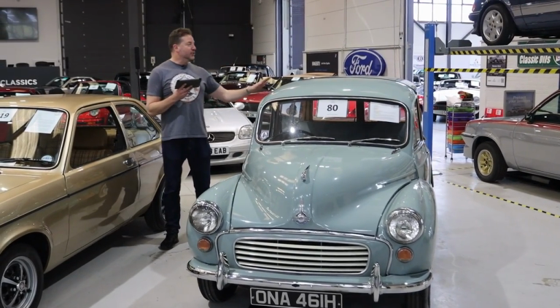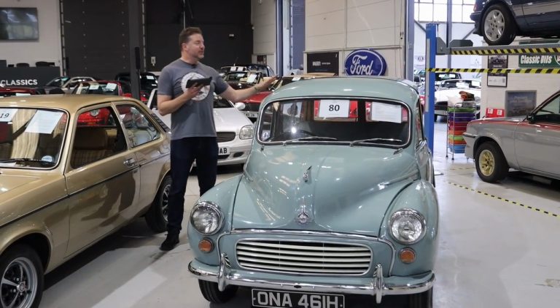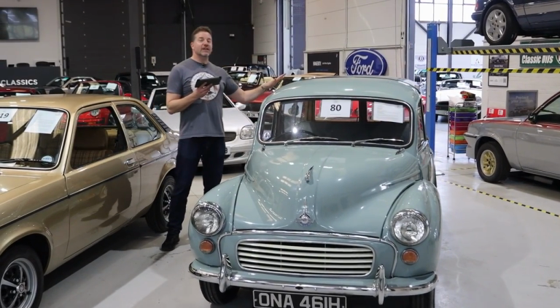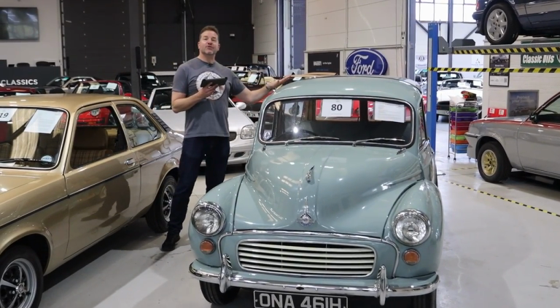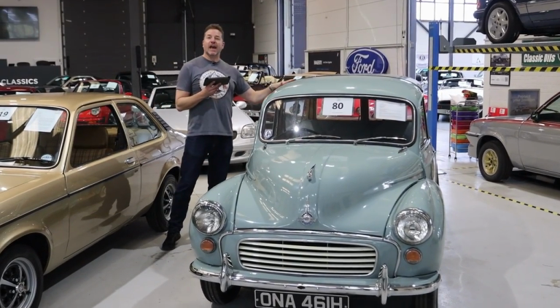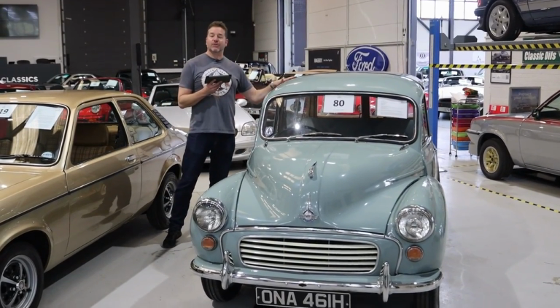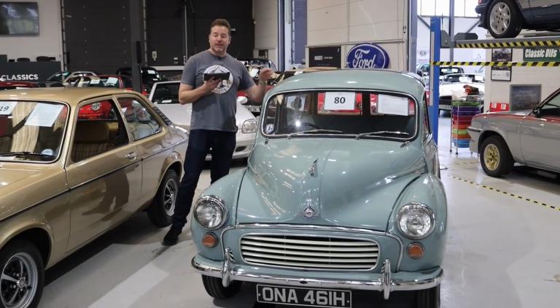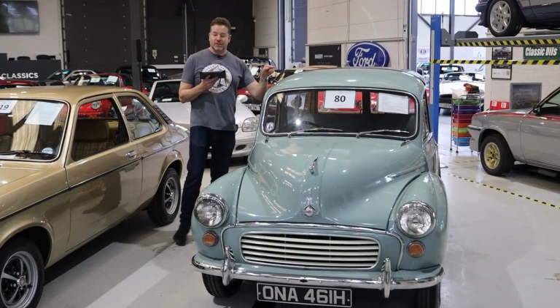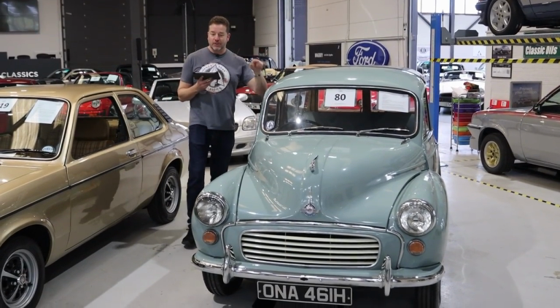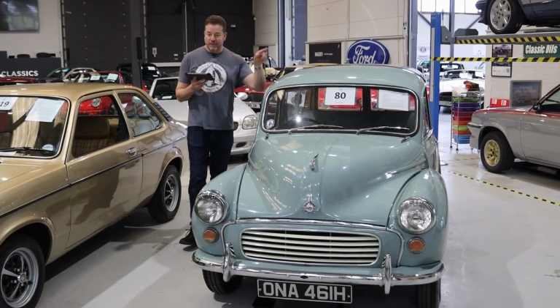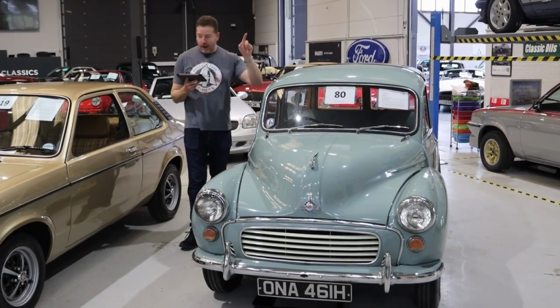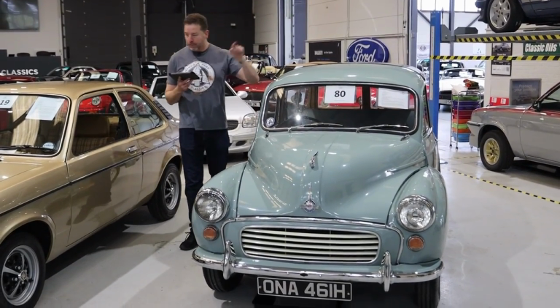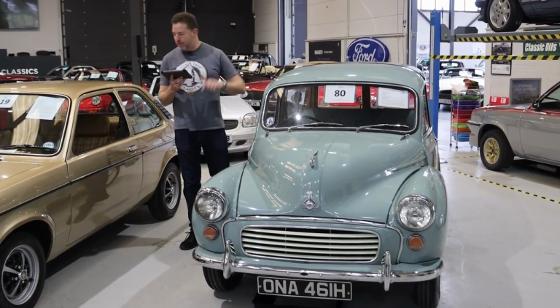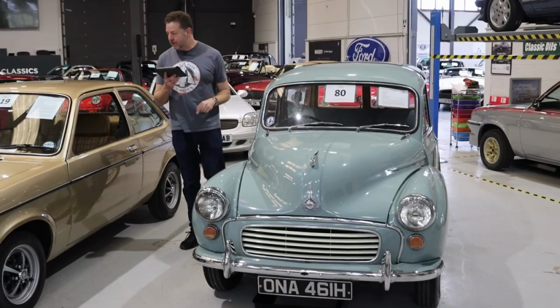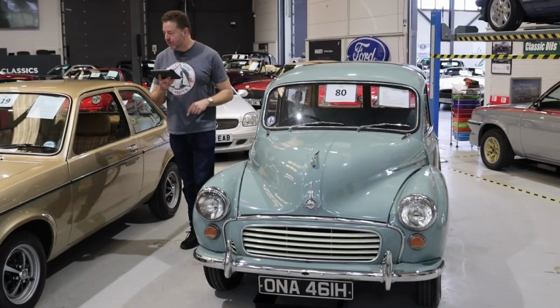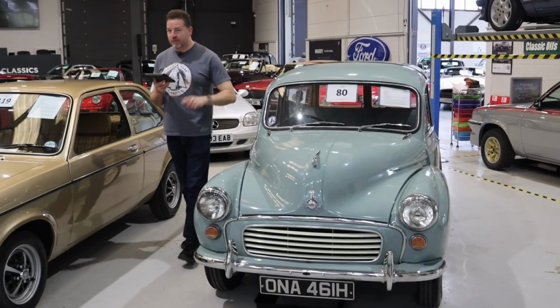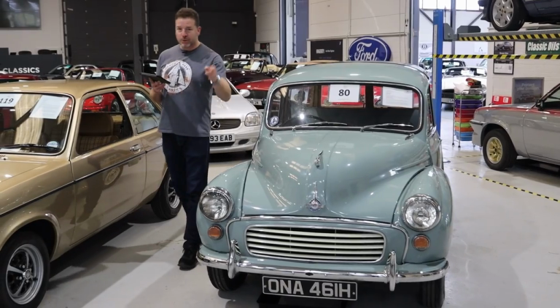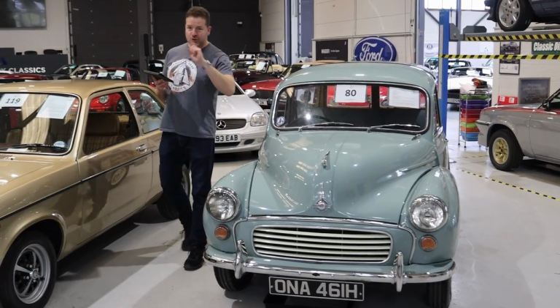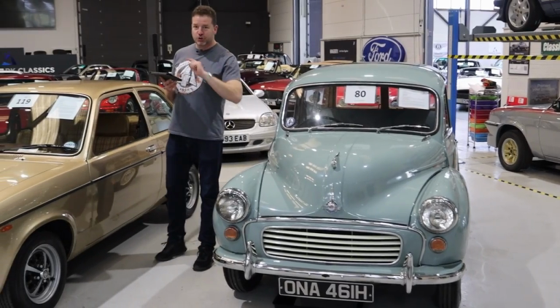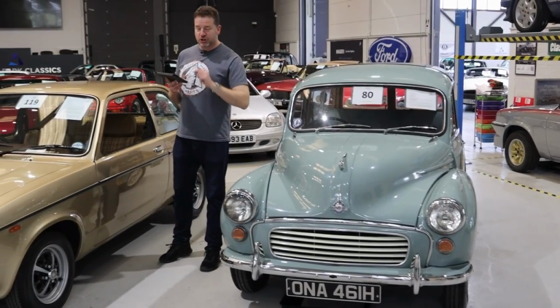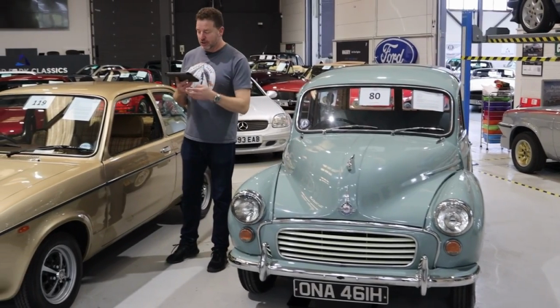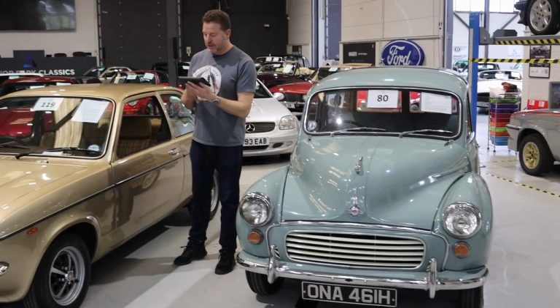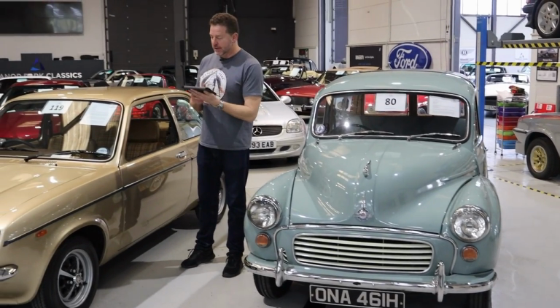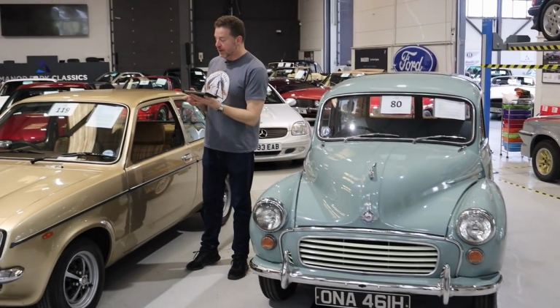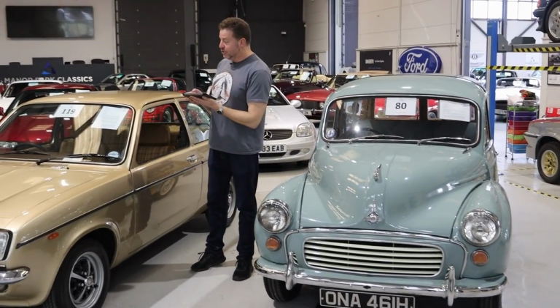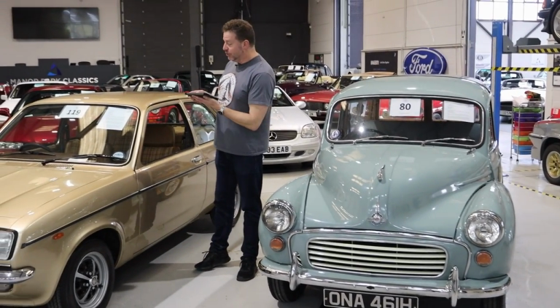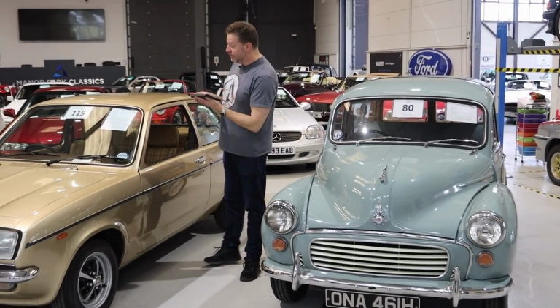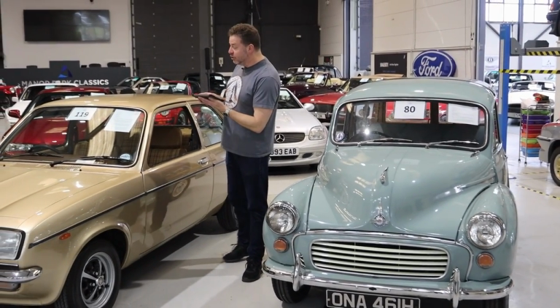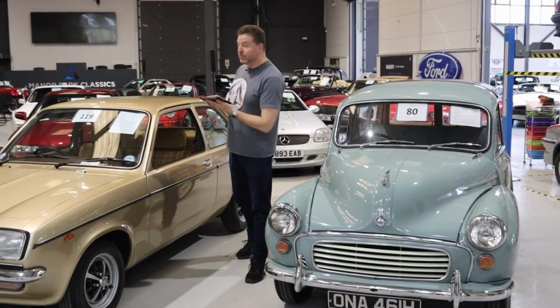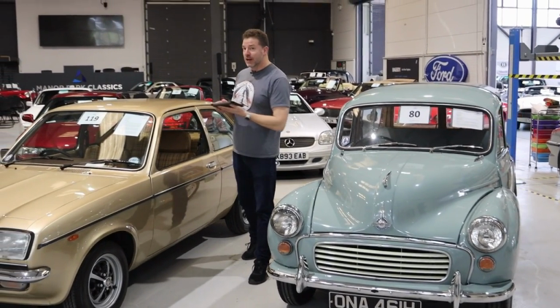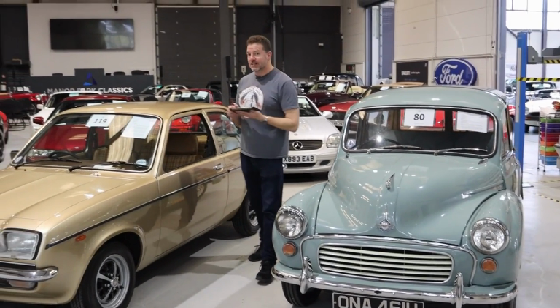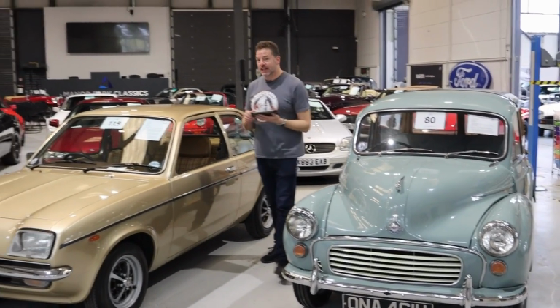Of course, because everyone's had one, every time you fill up with petrol, everyone wants to talk to you. Talking of usable classics...